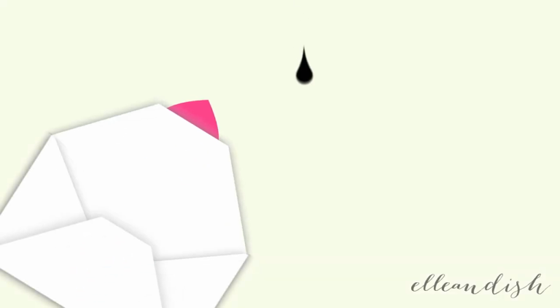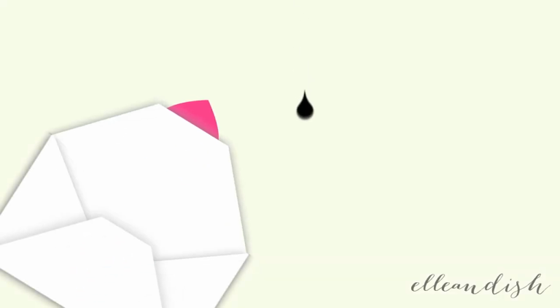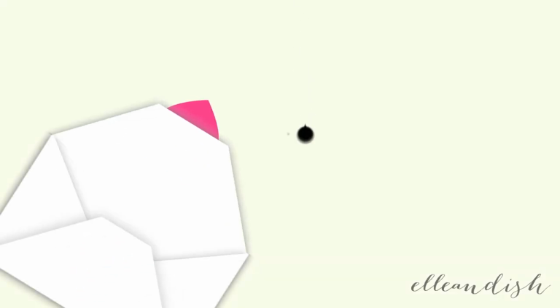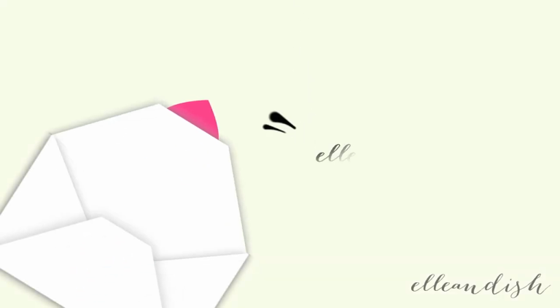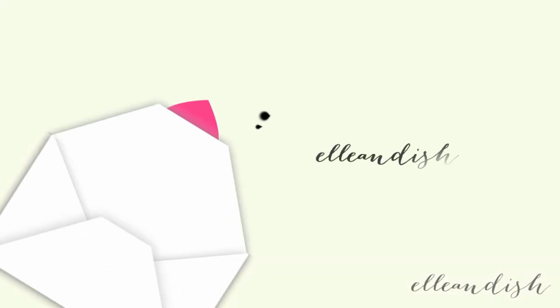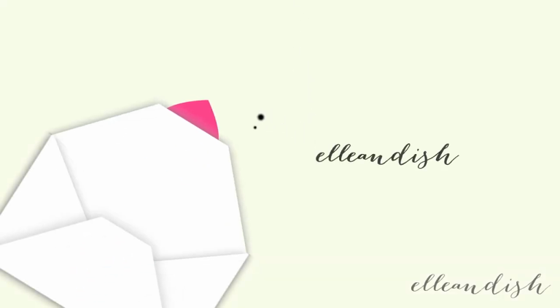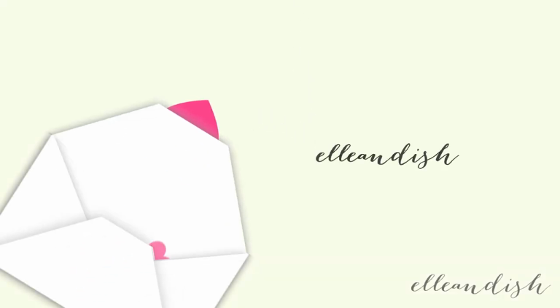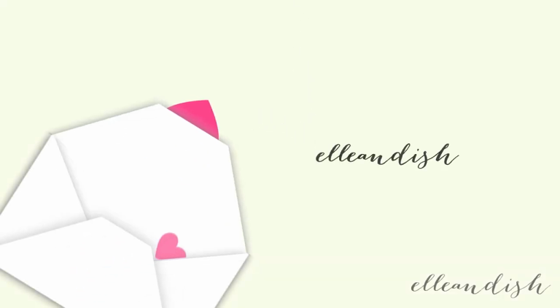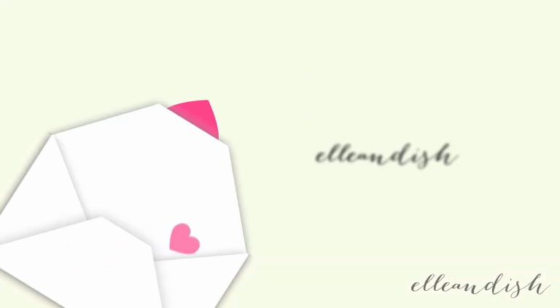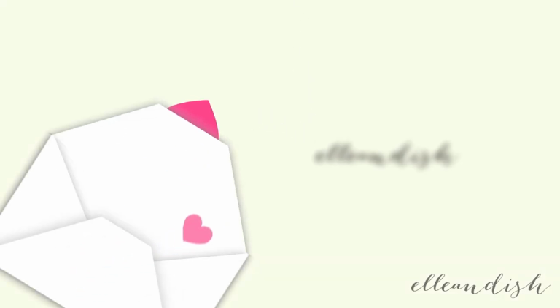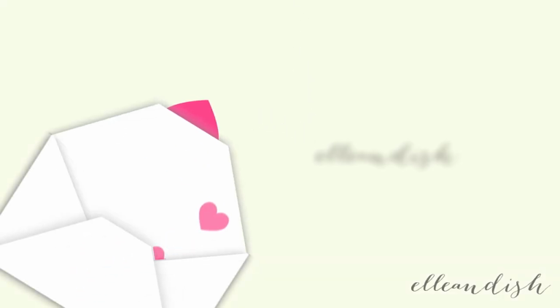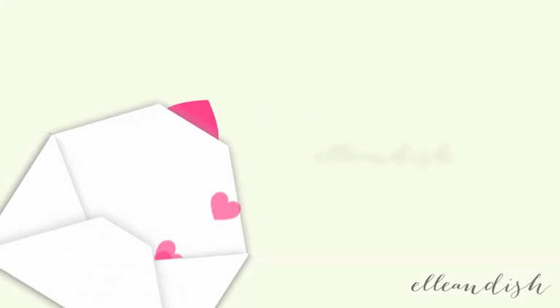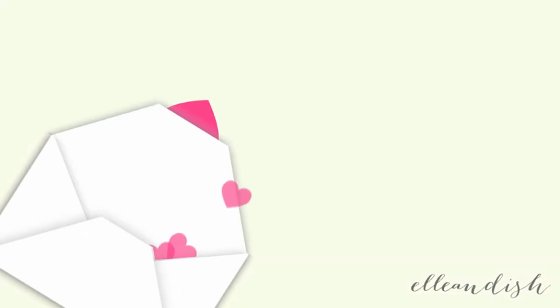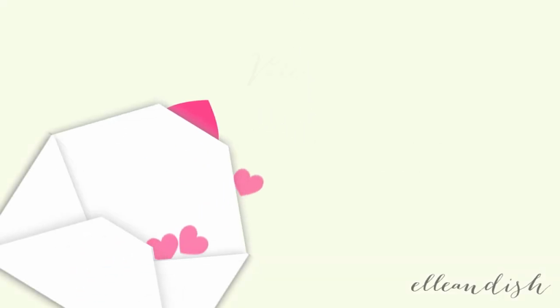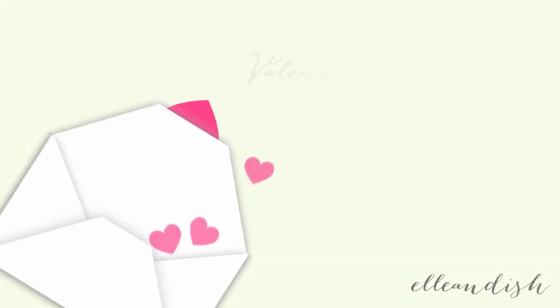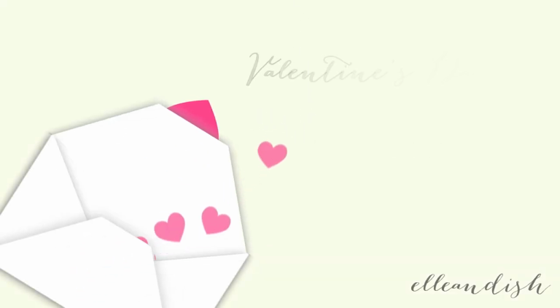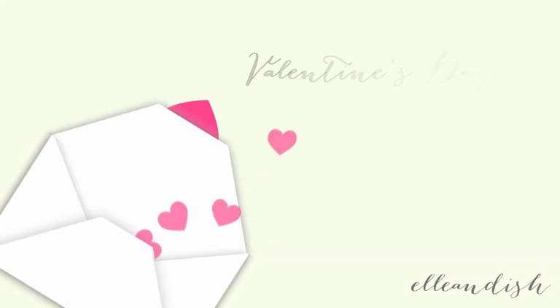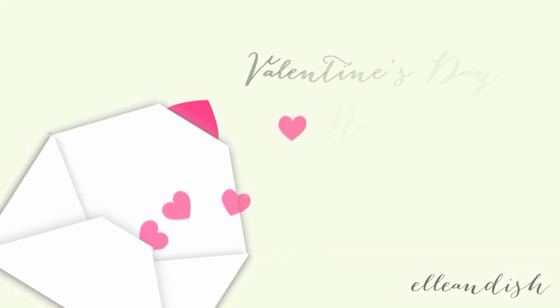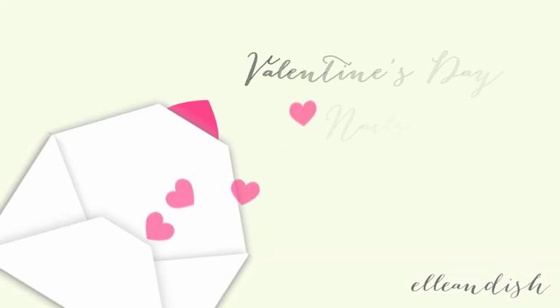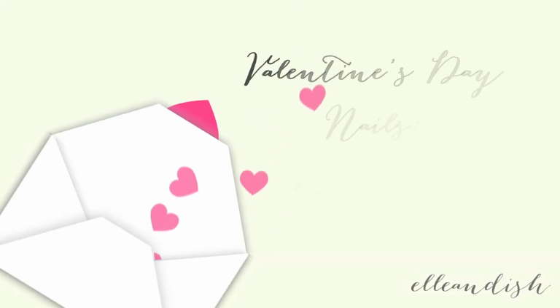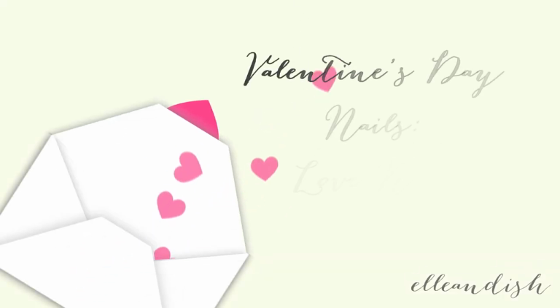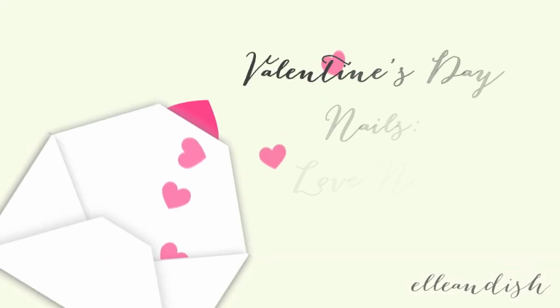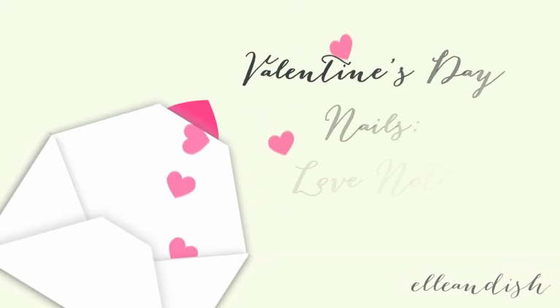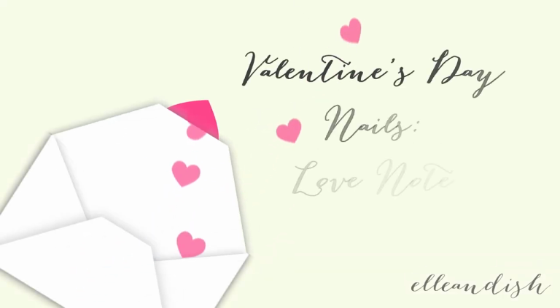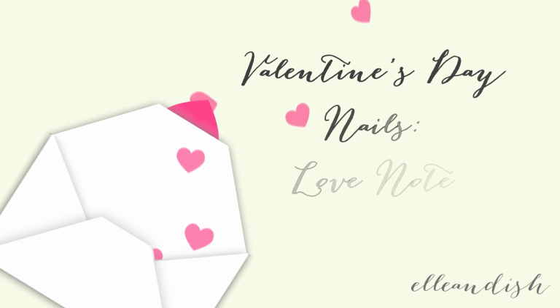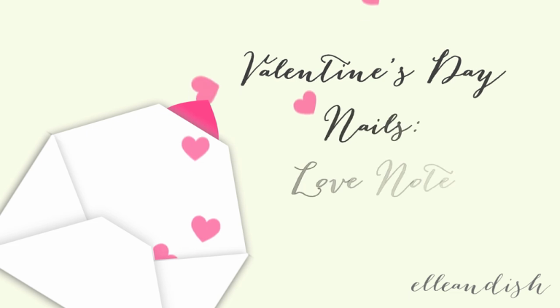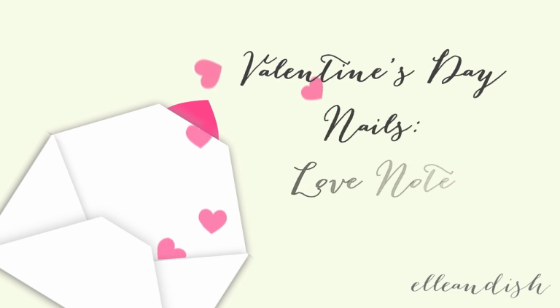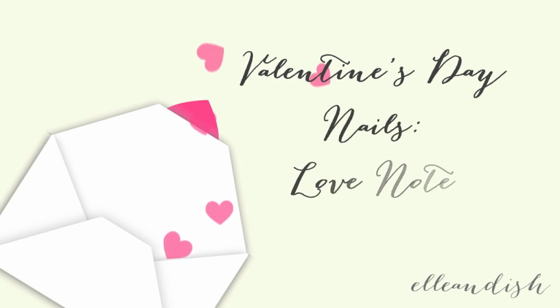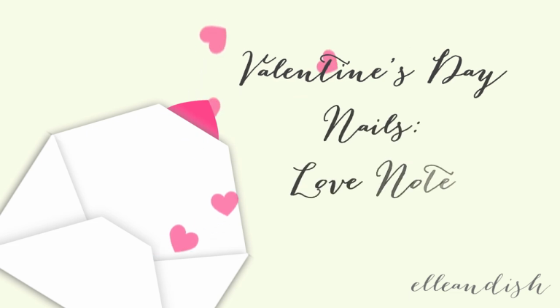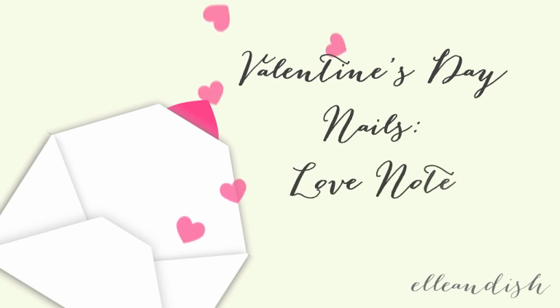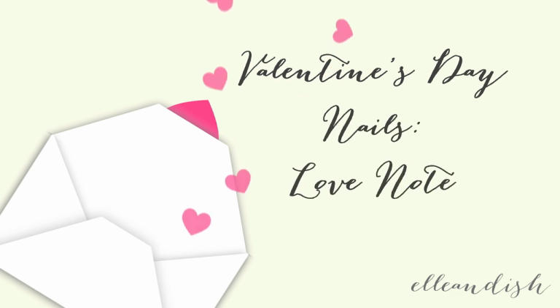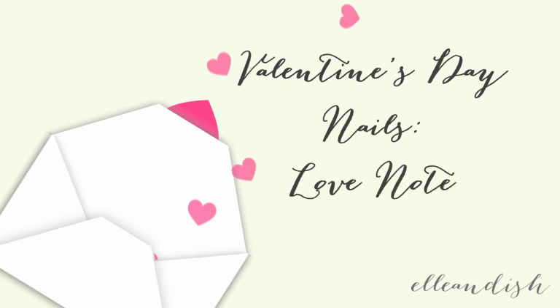Hello everyone, Janelle here, and today's video is a Valentine's Day Love Note tutorial.